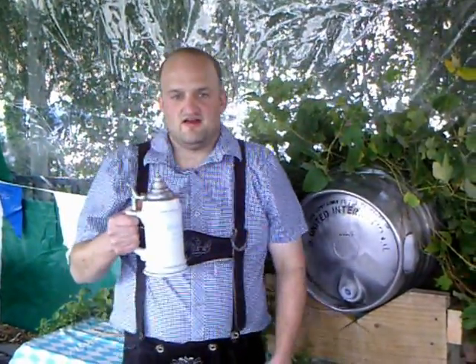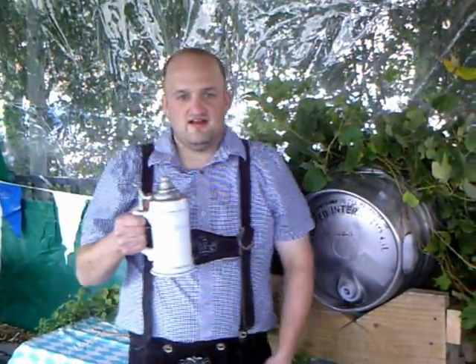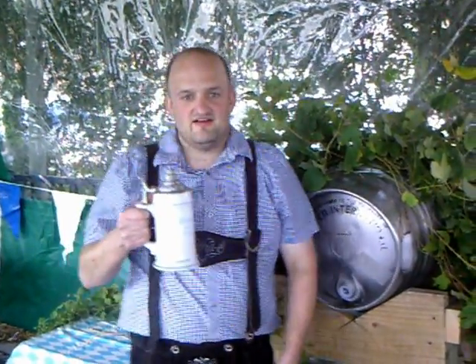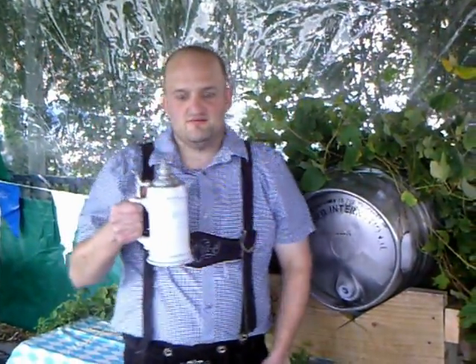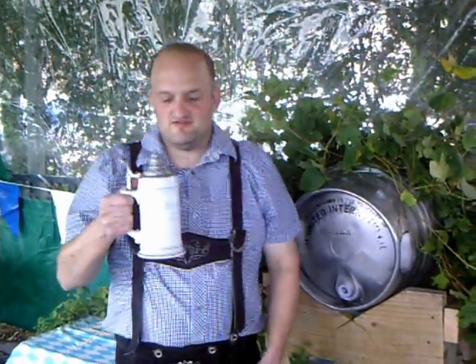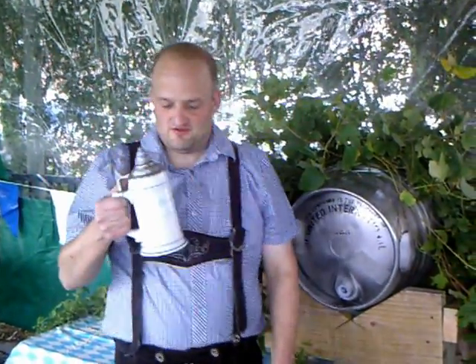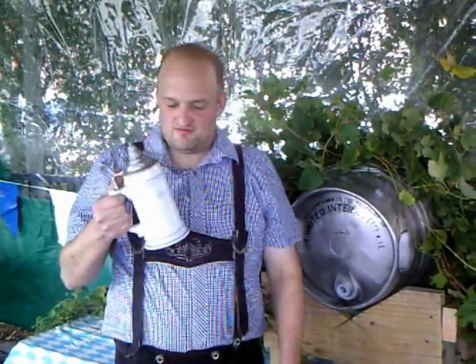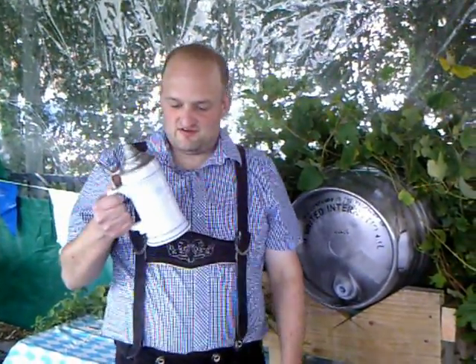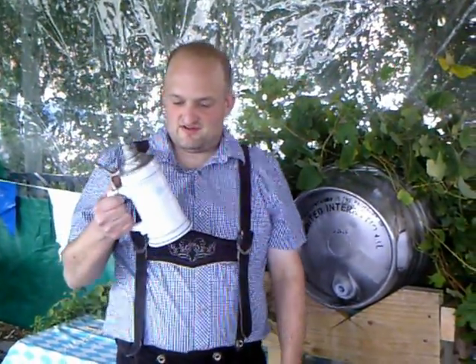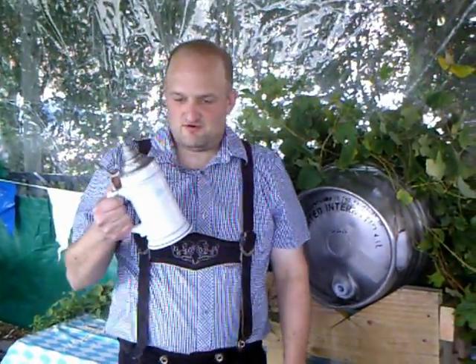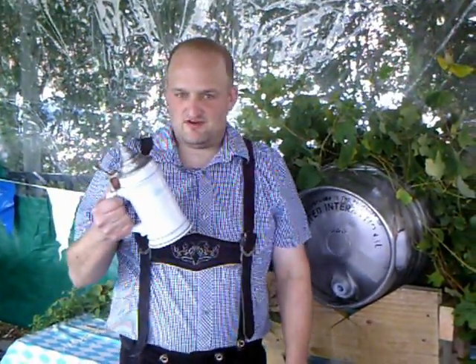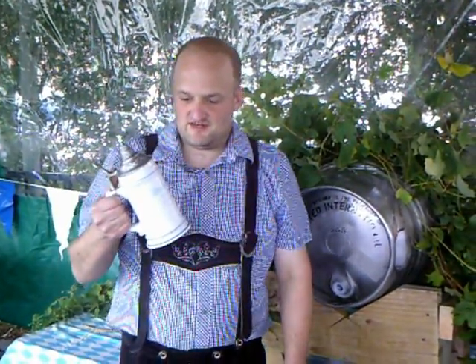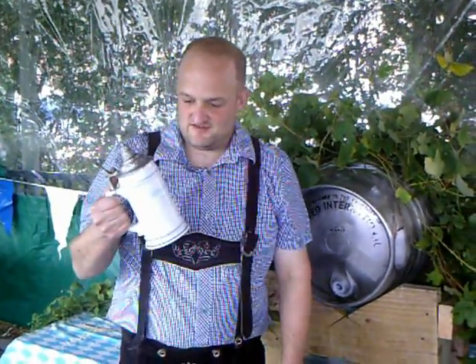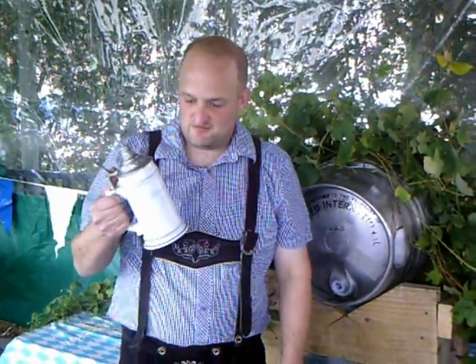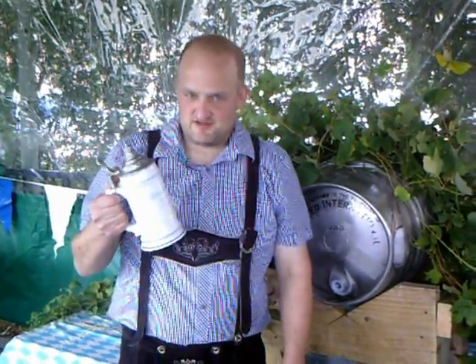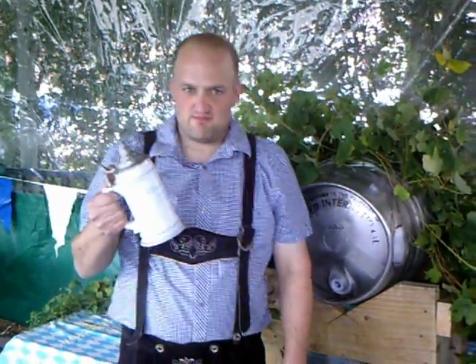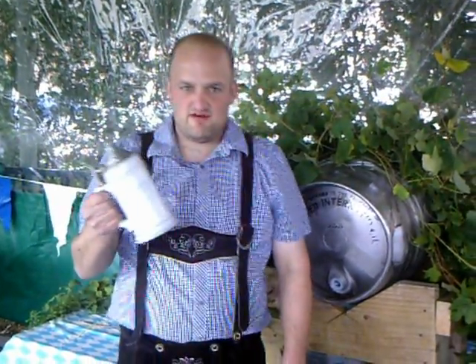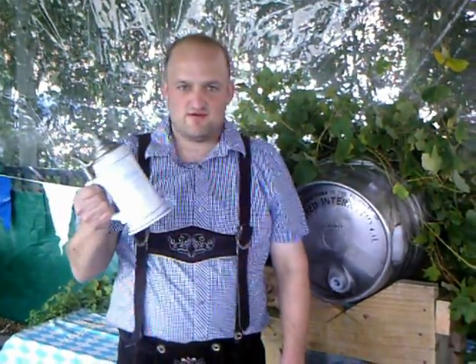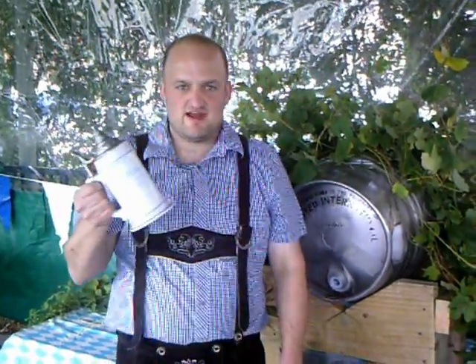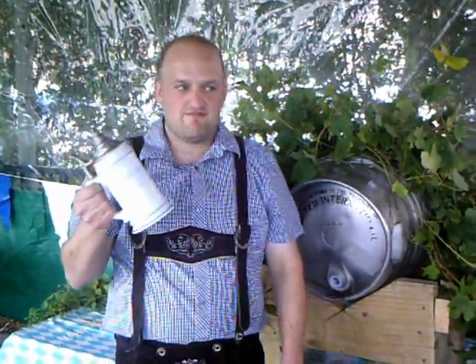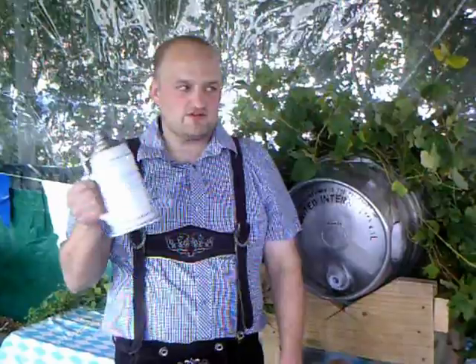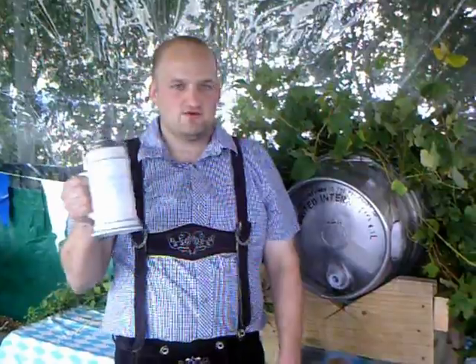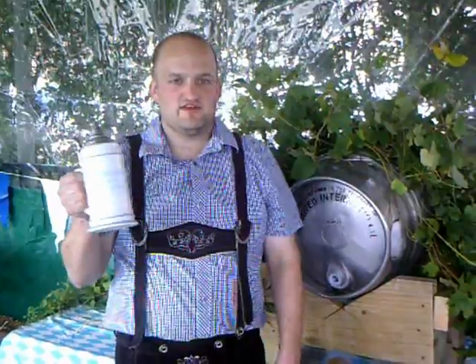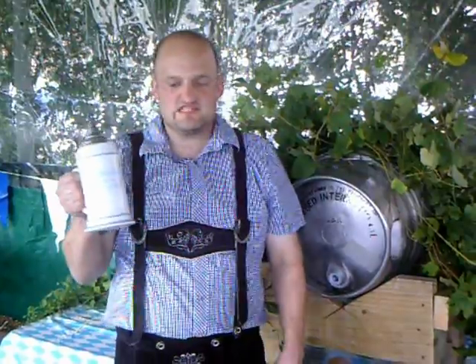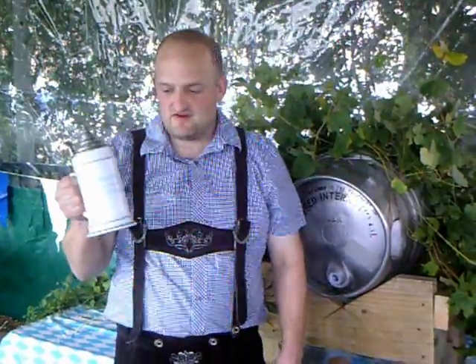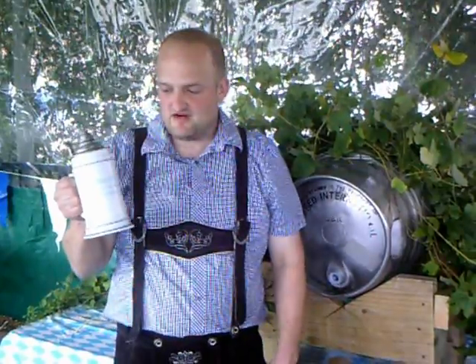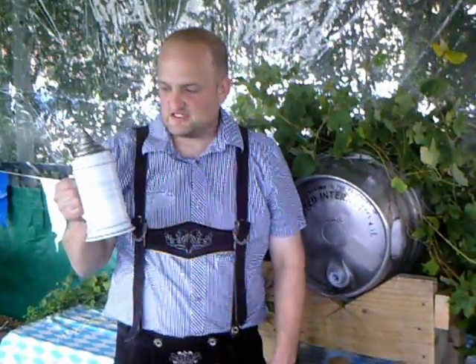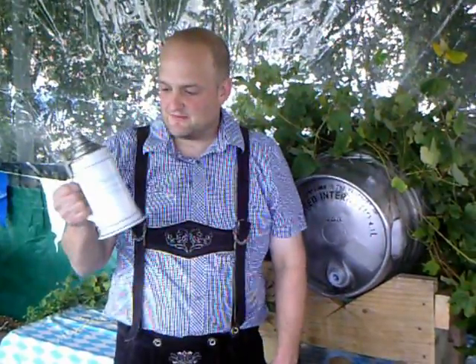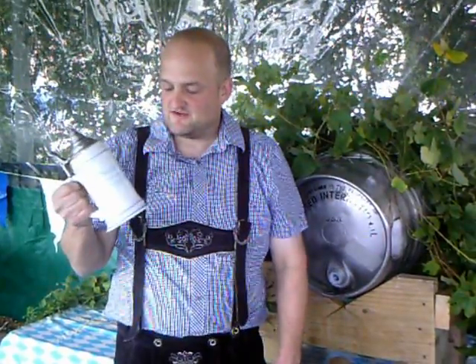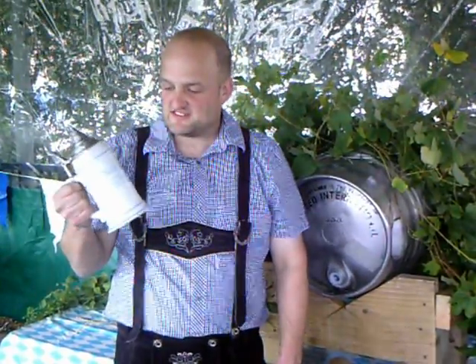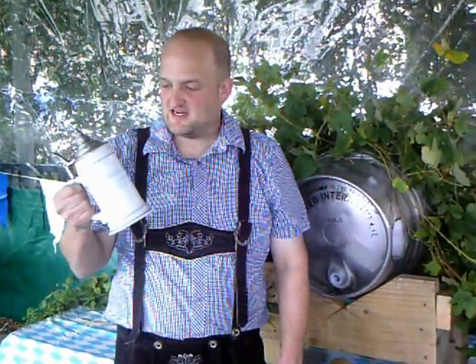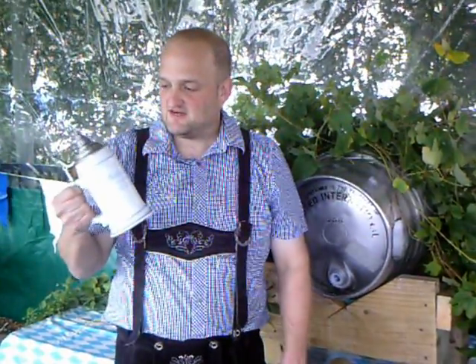Hi, I'm David Oldenburg, the head brewer at Titletown Brewing Company. We're going to have a virtual taste of our Oktoberfest lager.